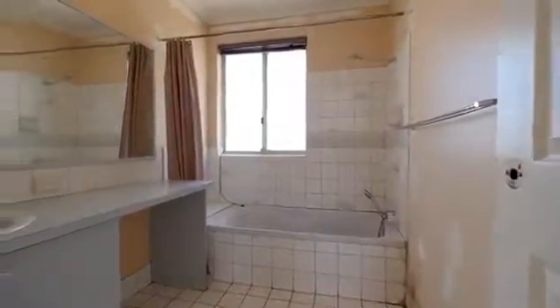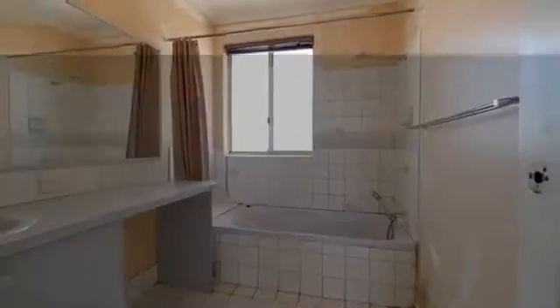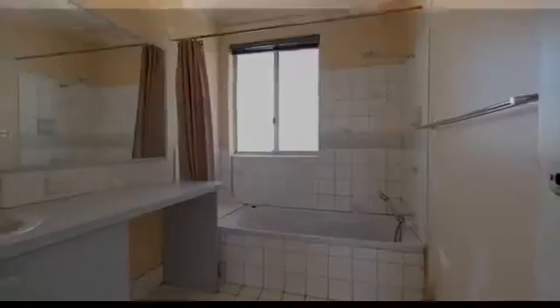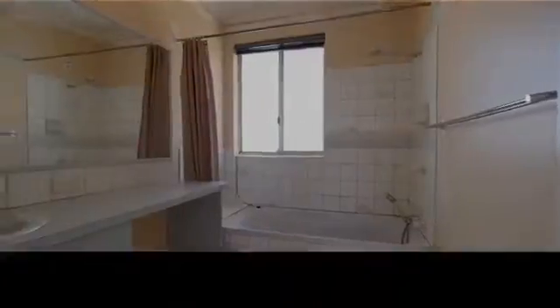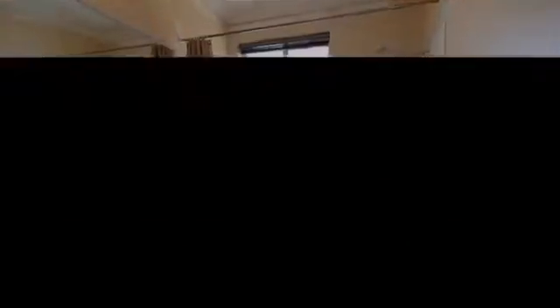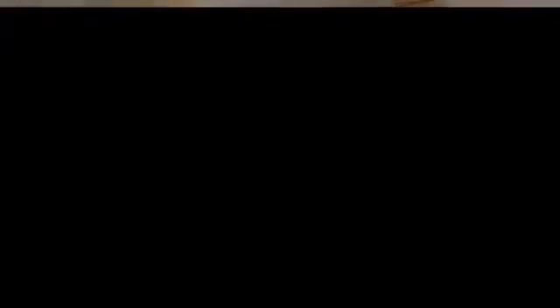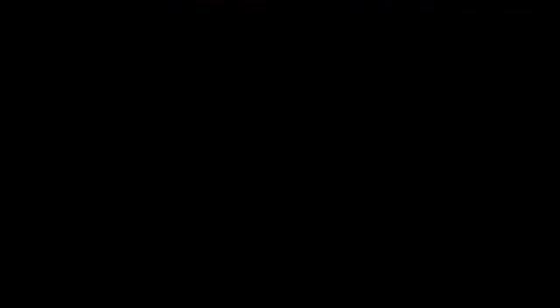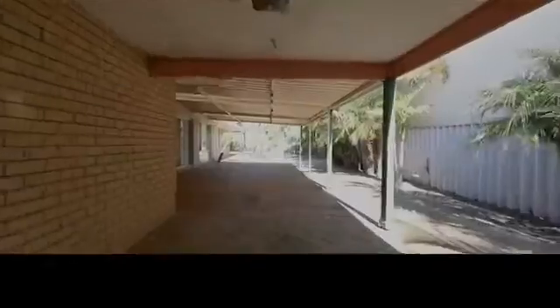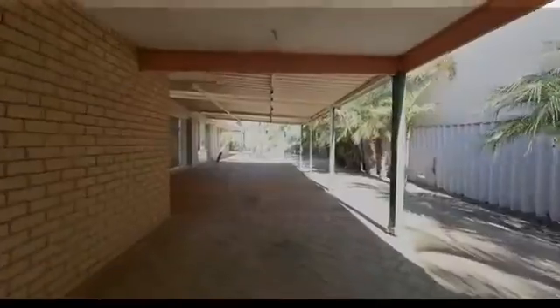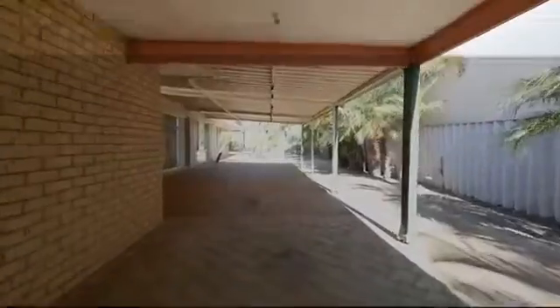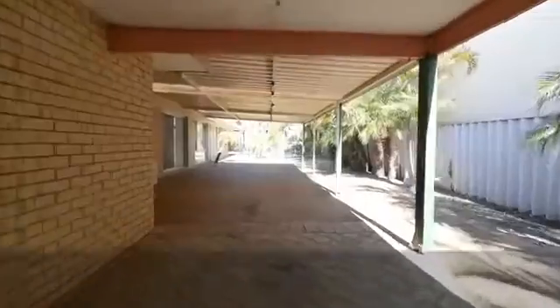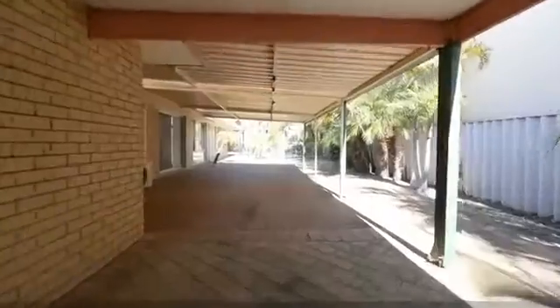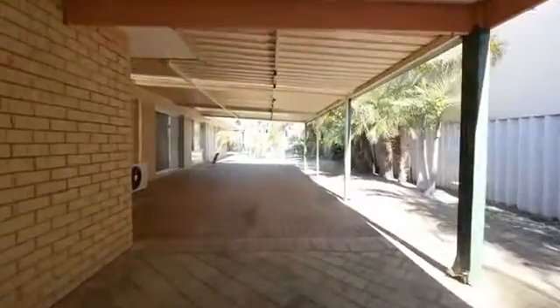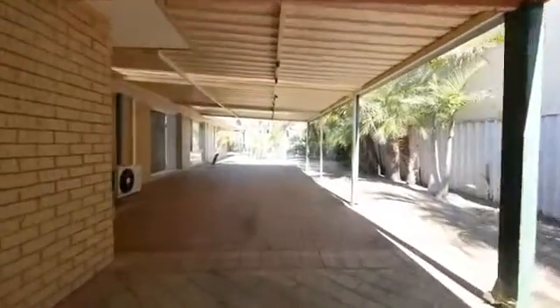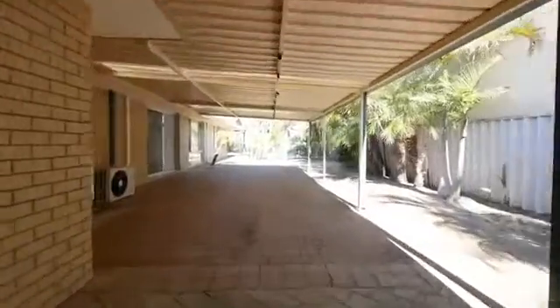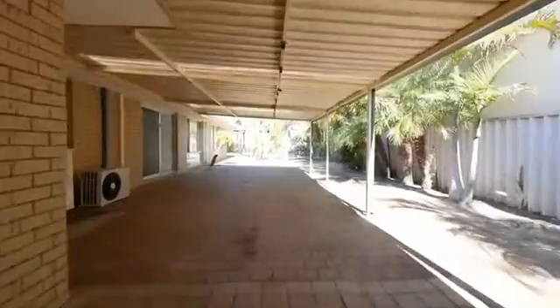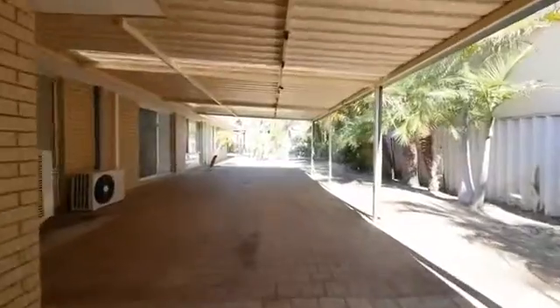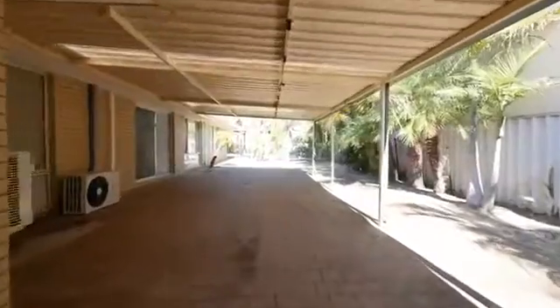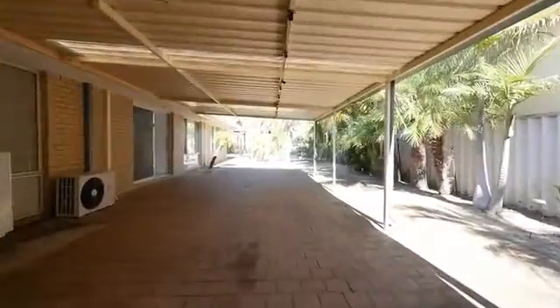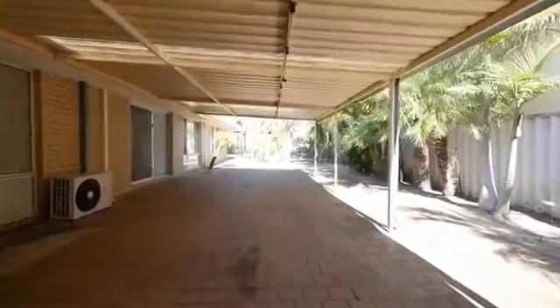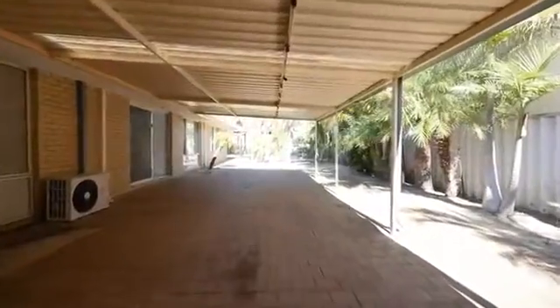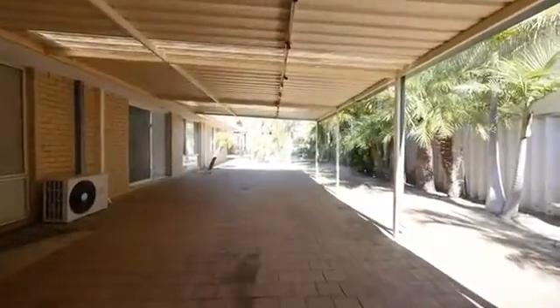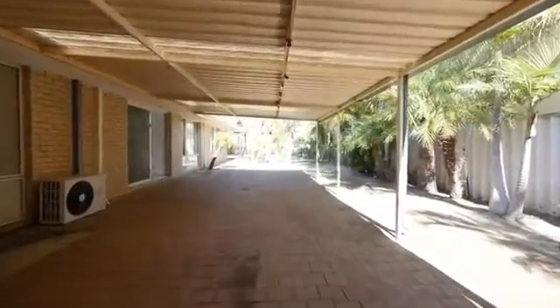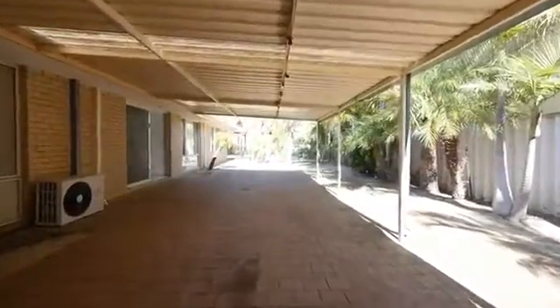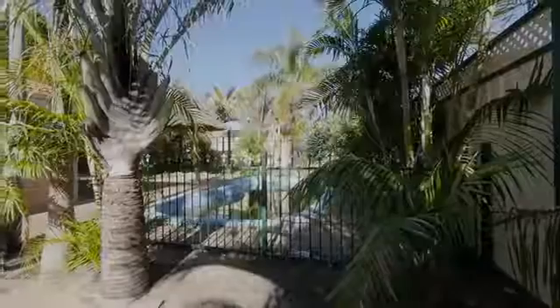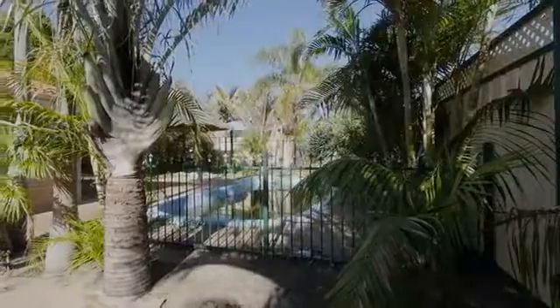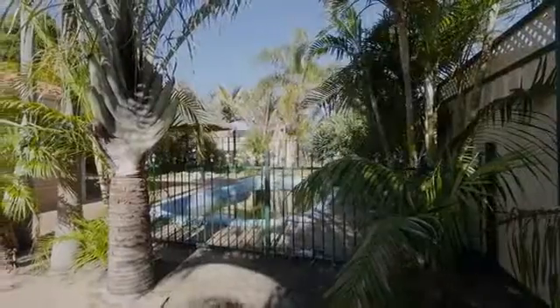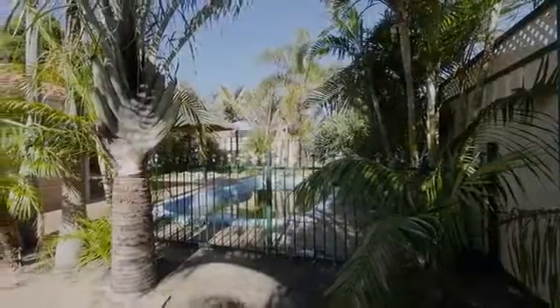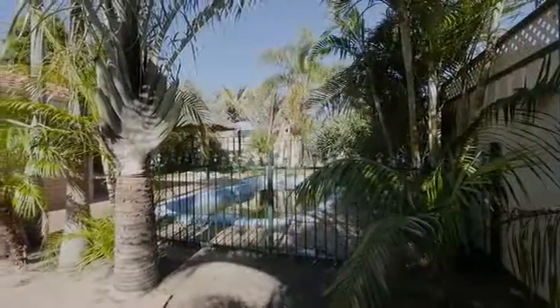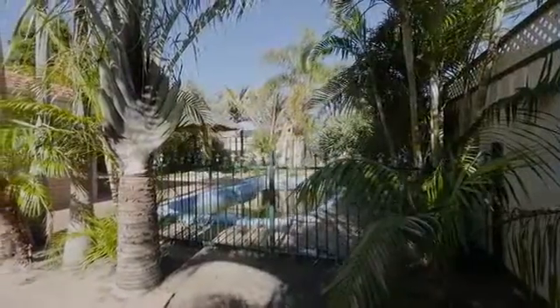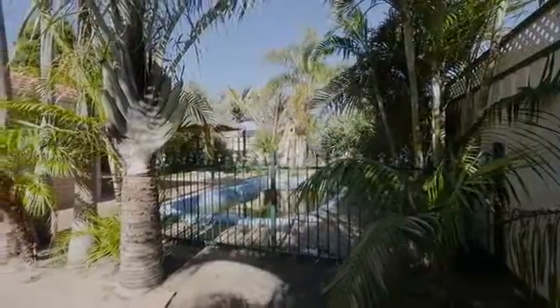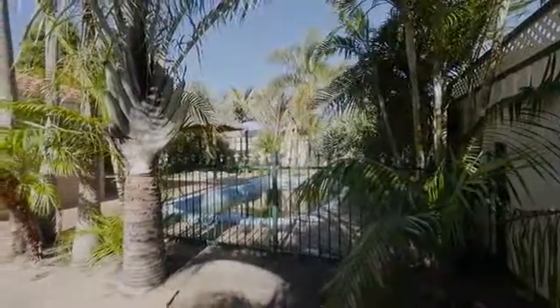There's no shortage of space outside with a huge outdoor entertaining area and below-ground swimming pool.